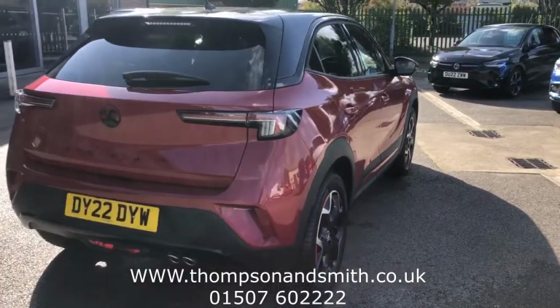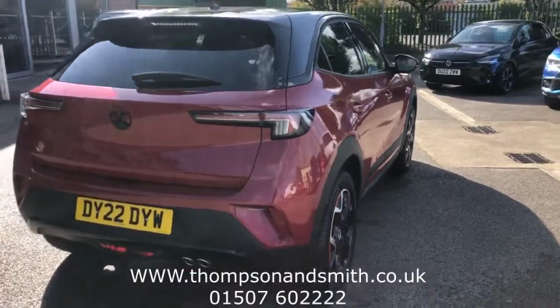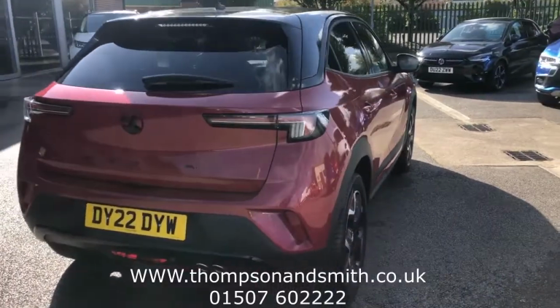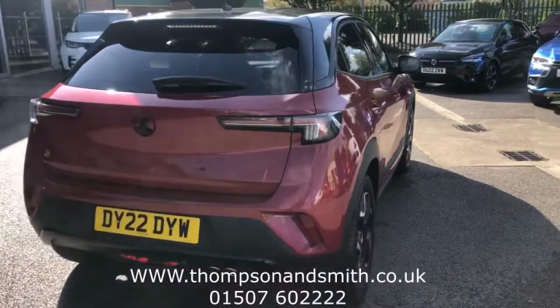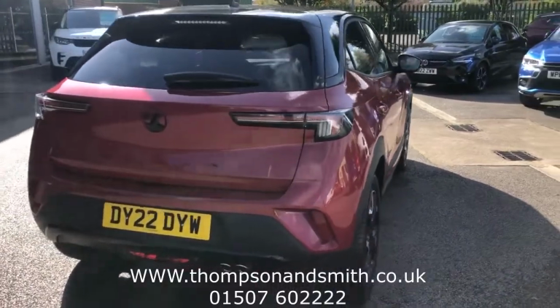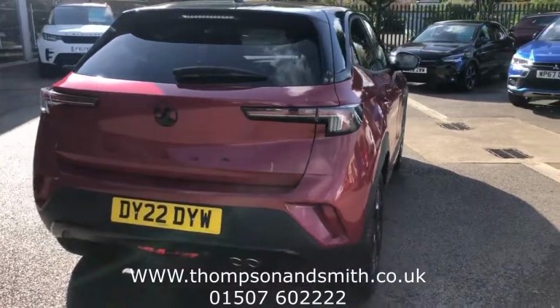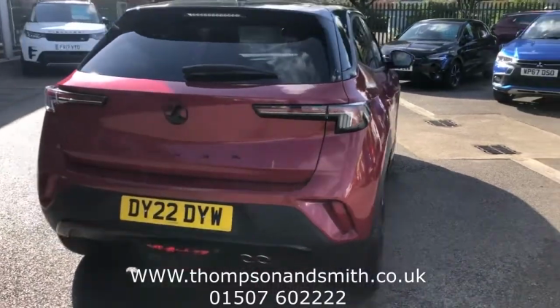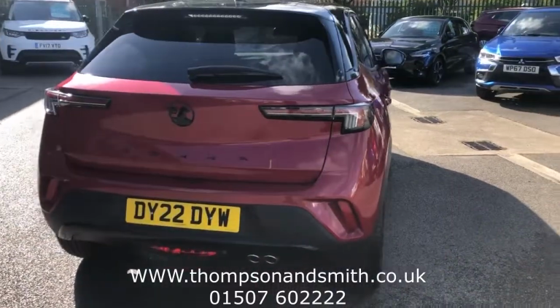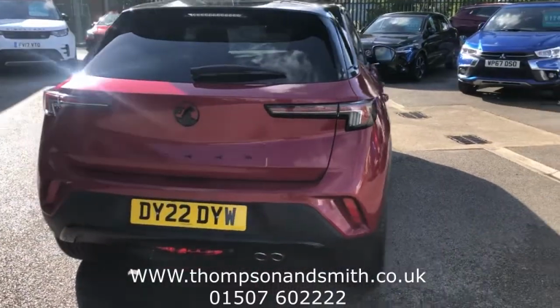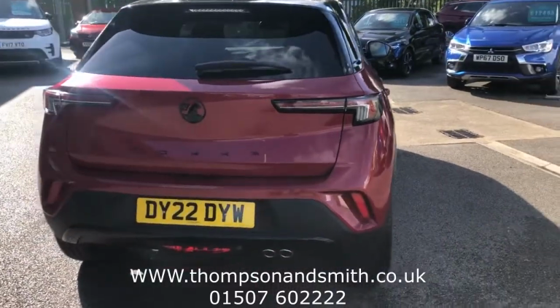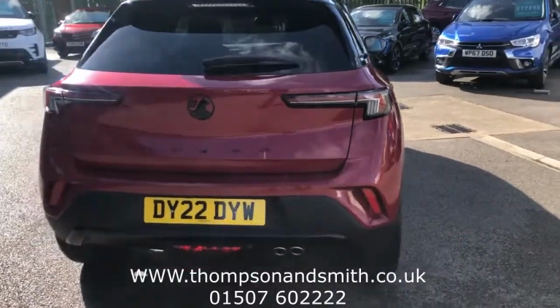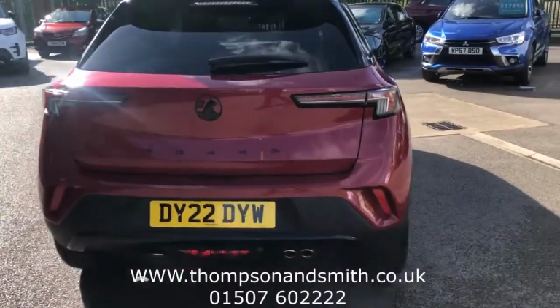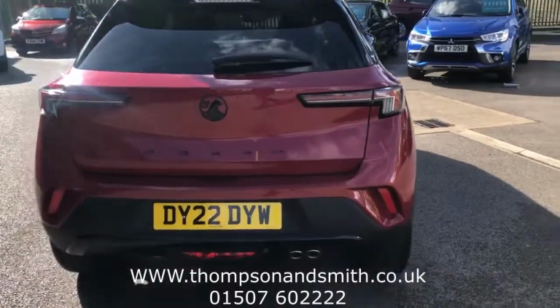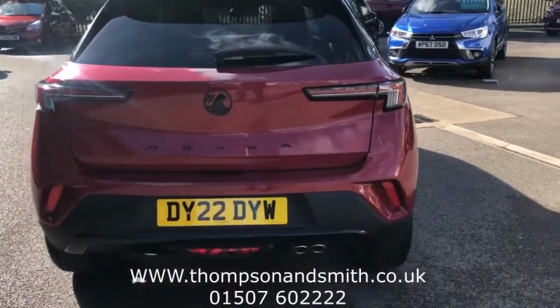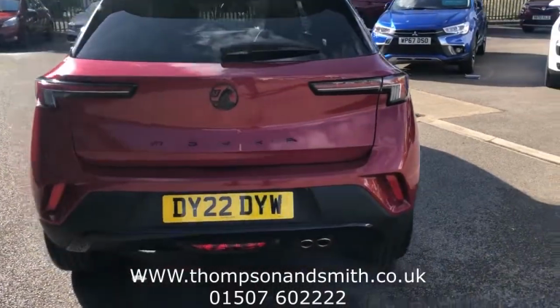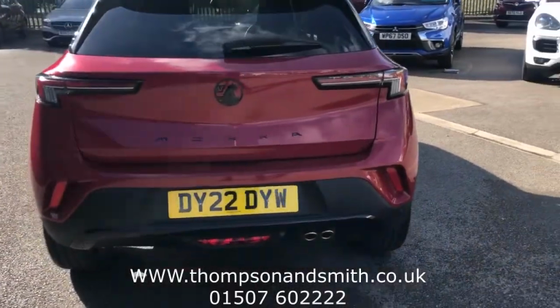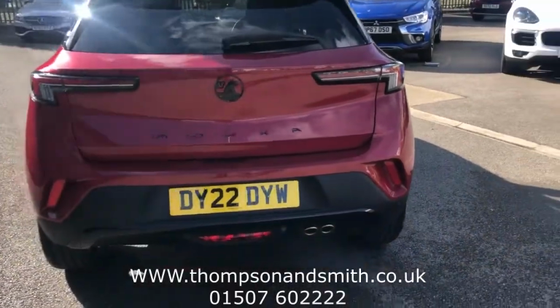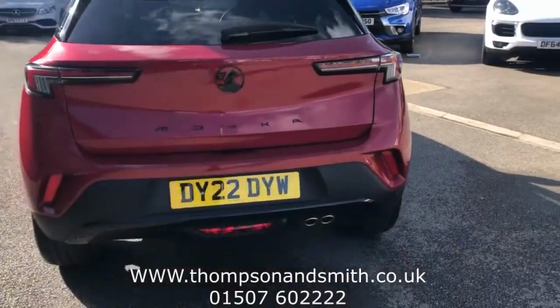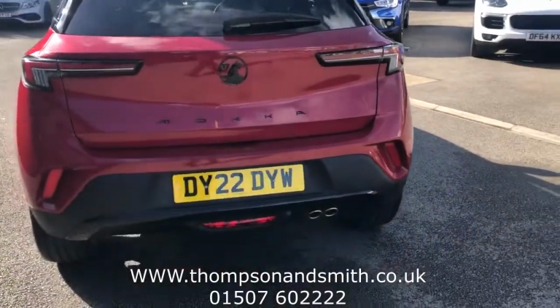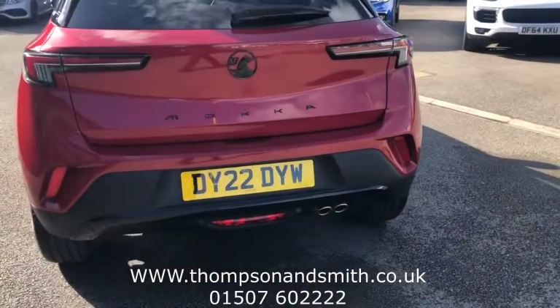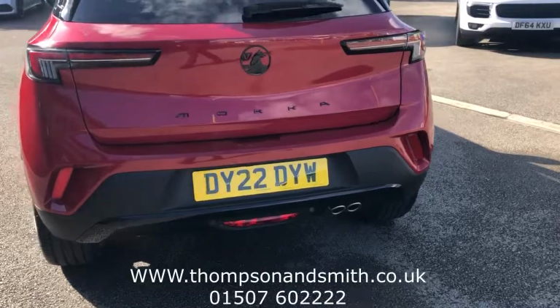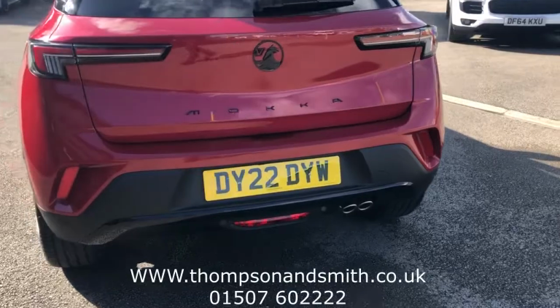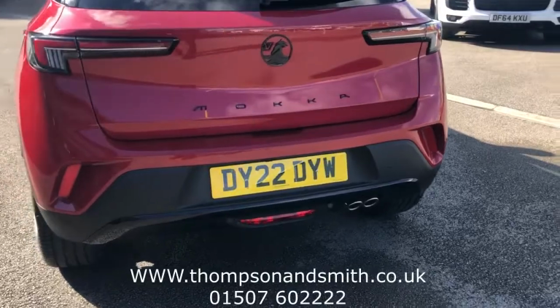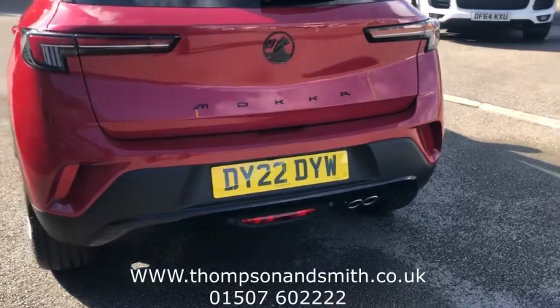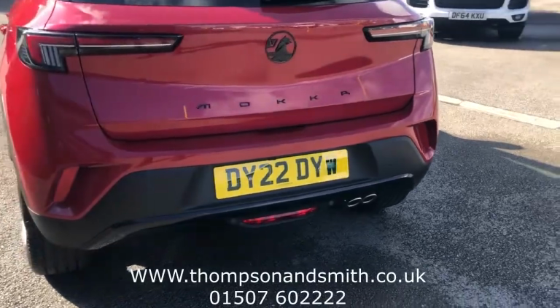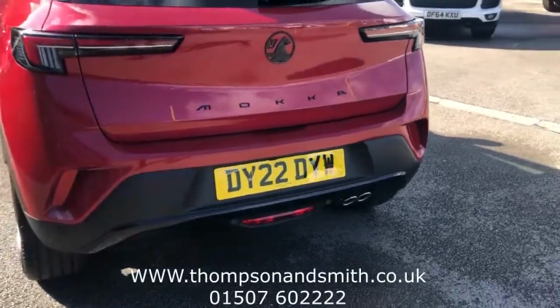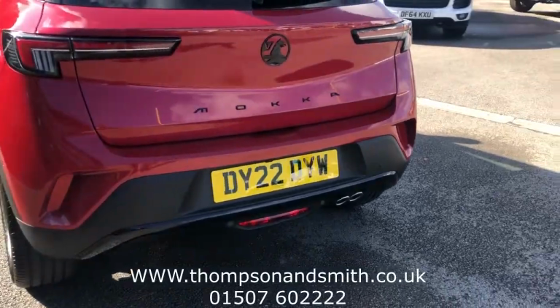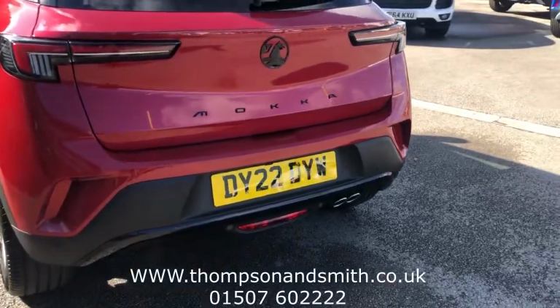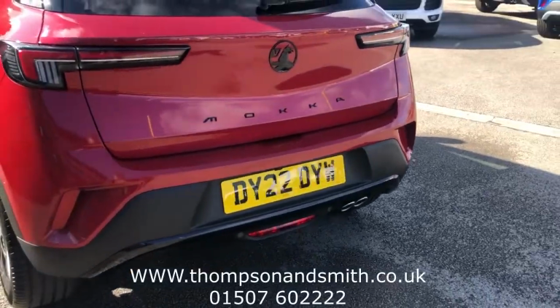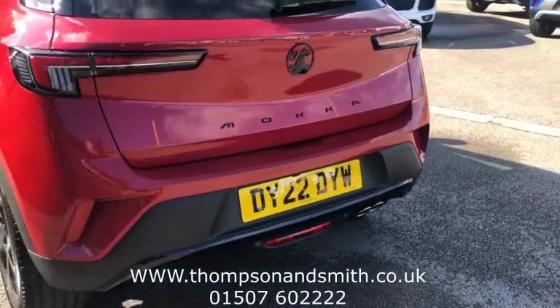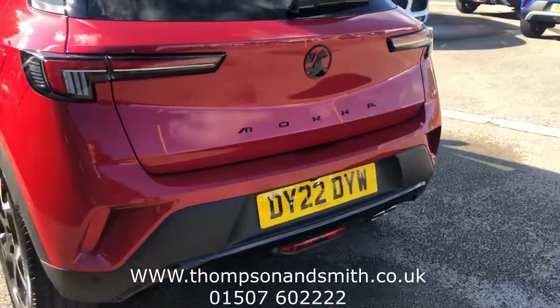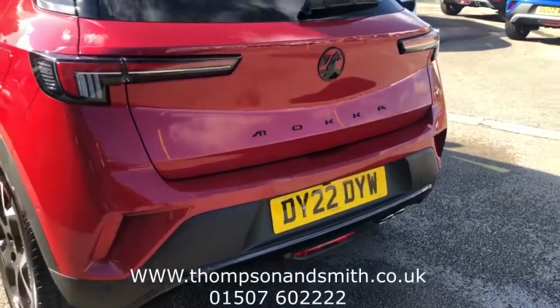You can see the really sporty new chunky design. It's got rear park sensors there, and it's also got a rear camera which we'll come to in a minute.